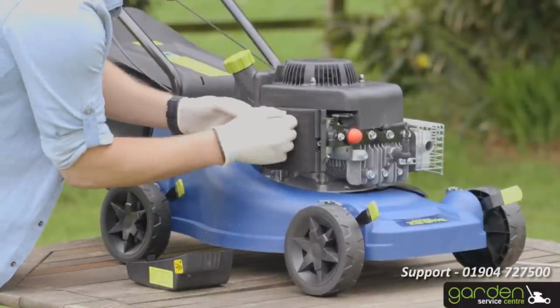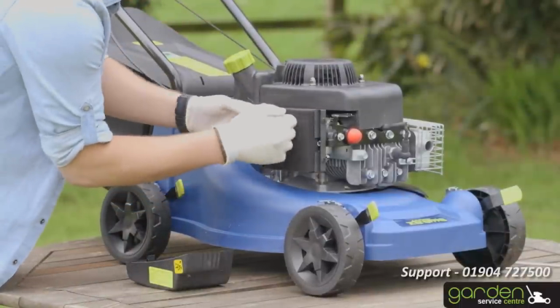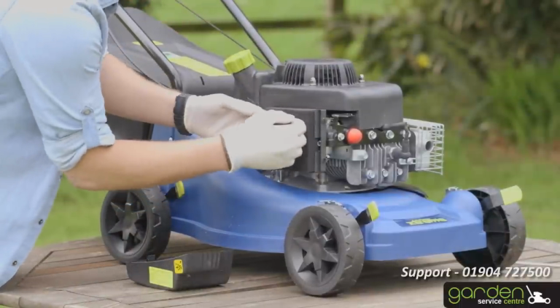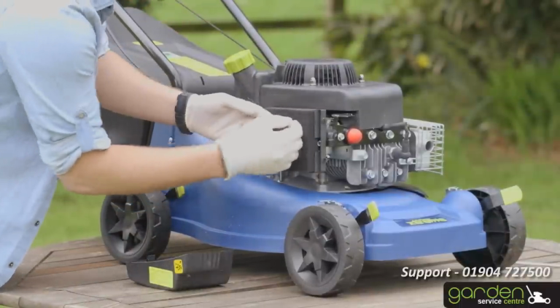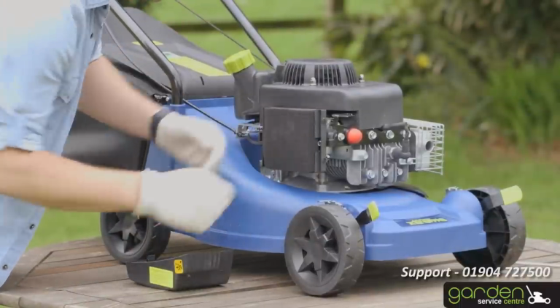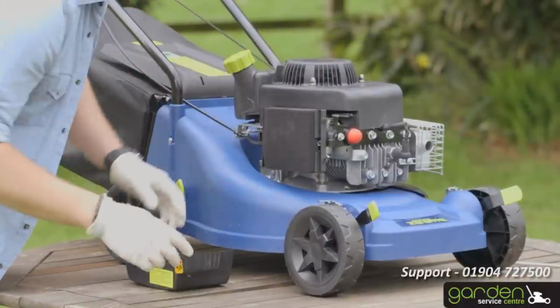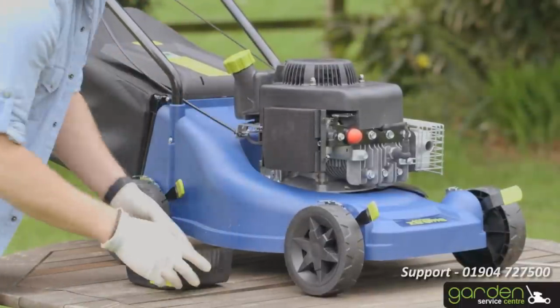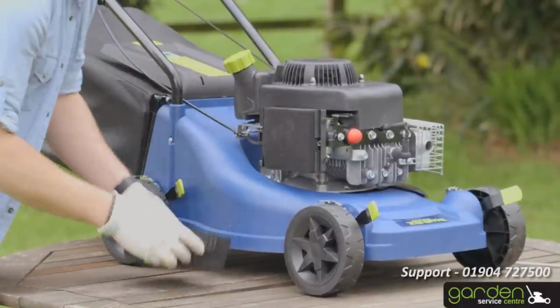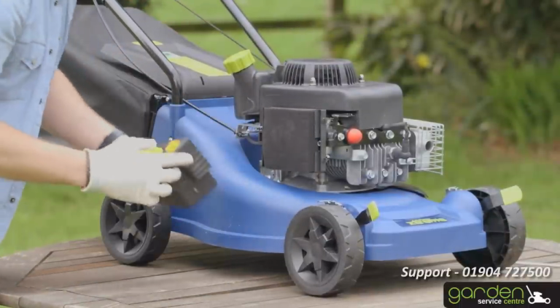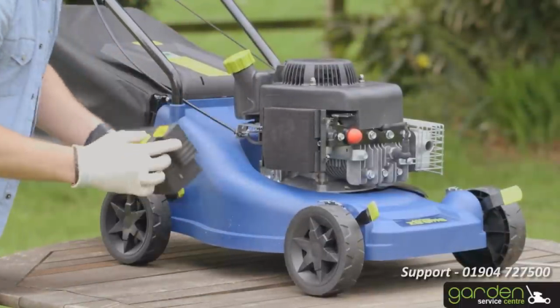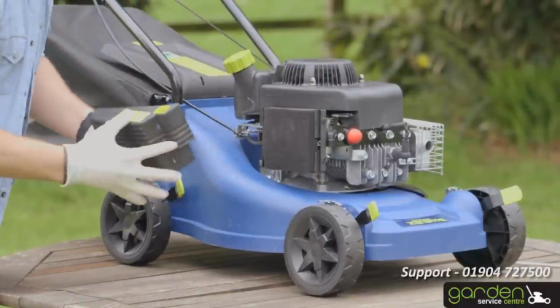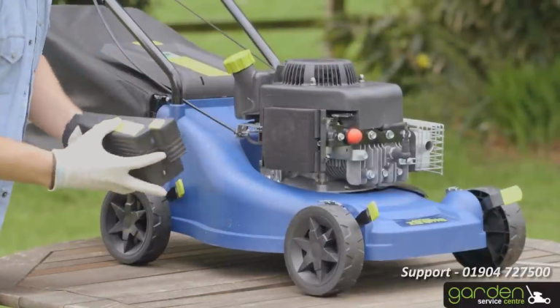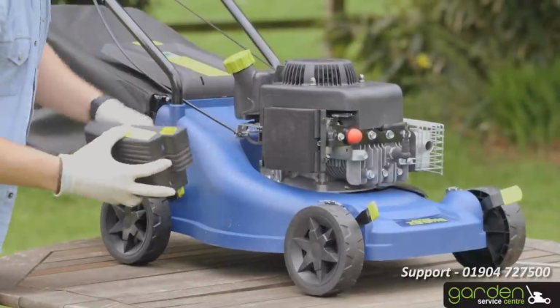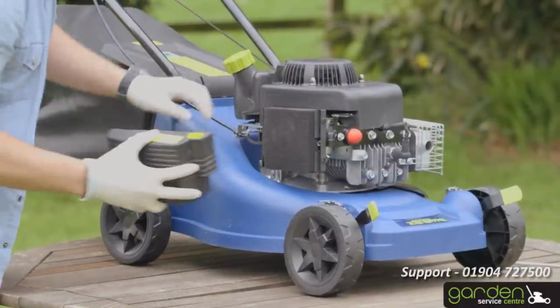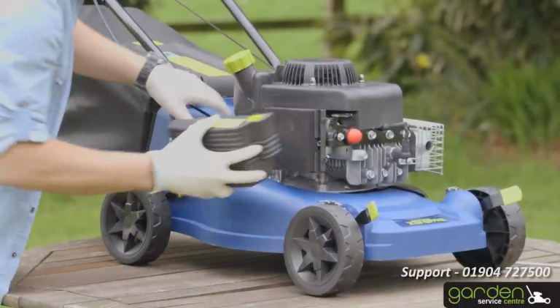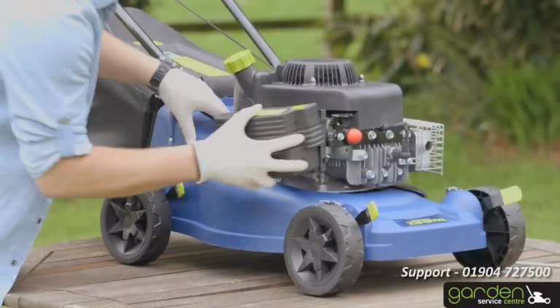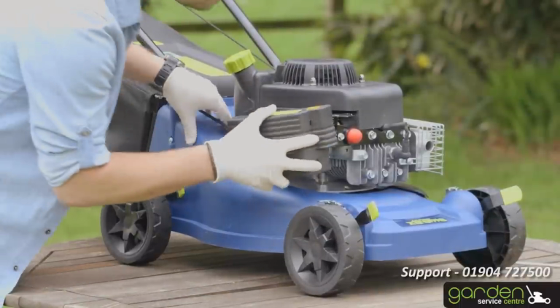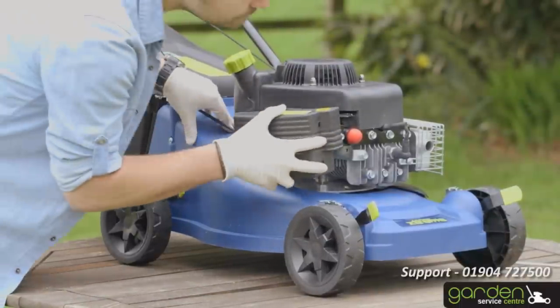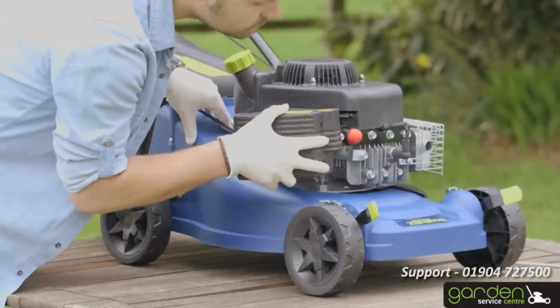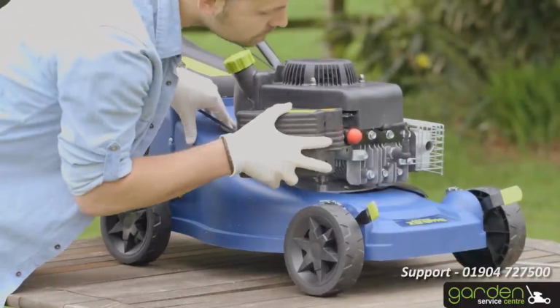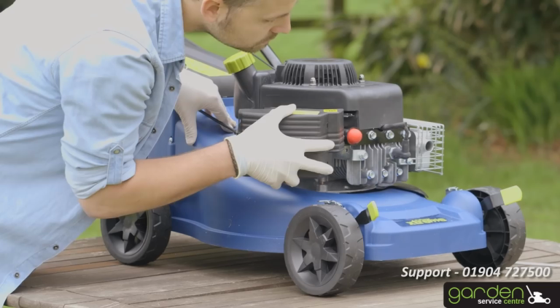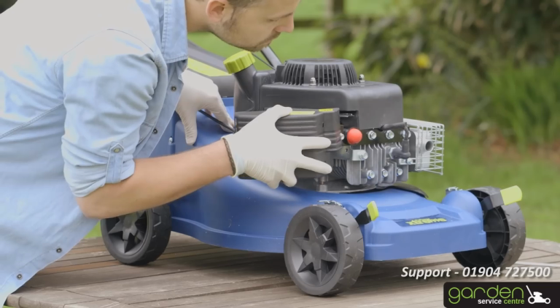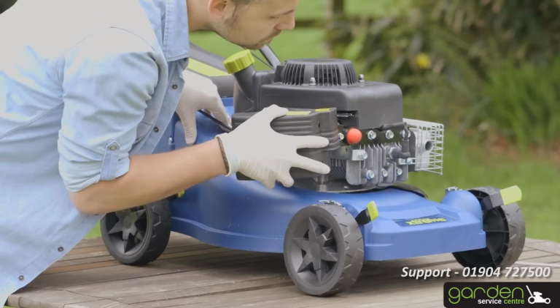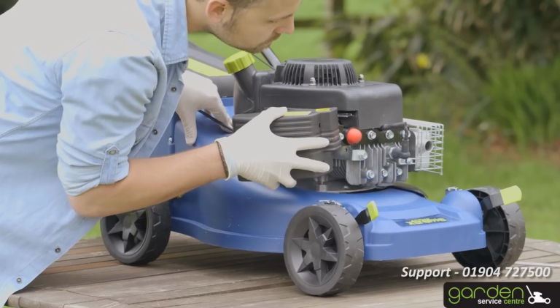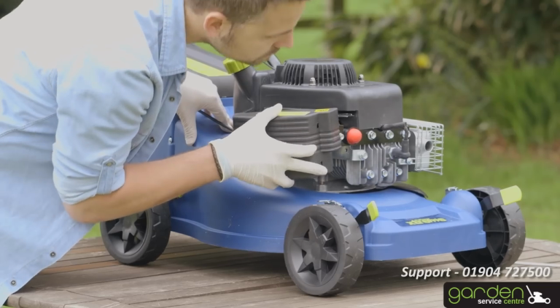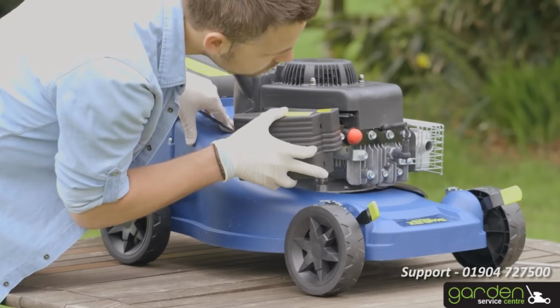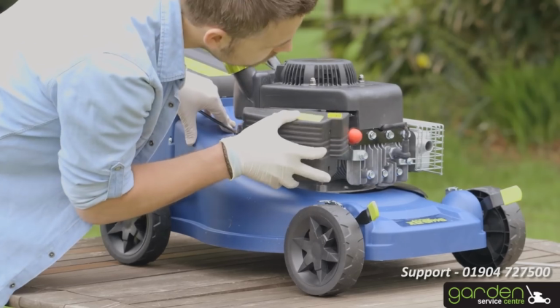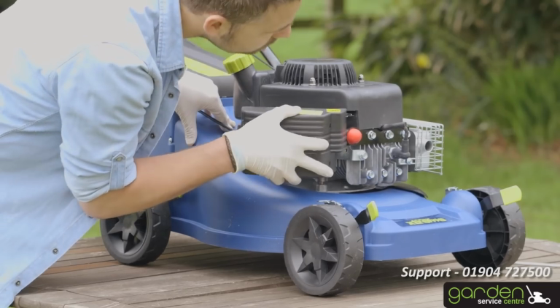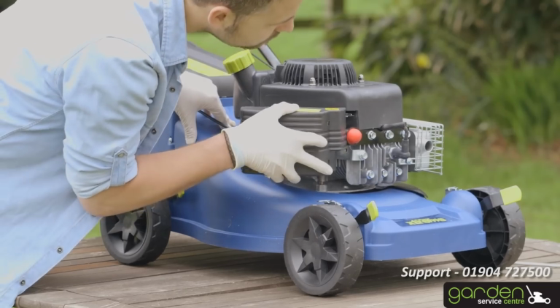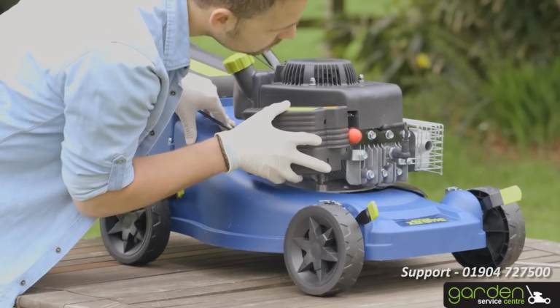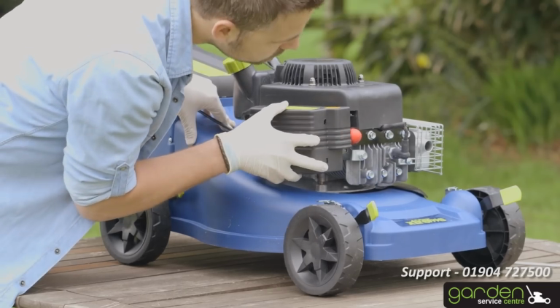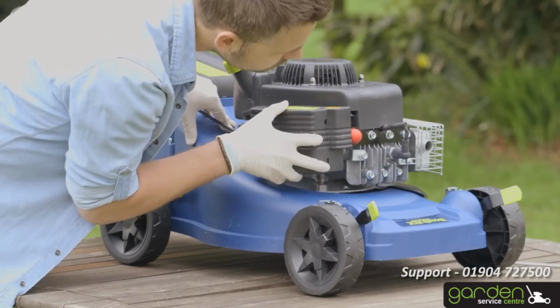To replace your air filter, simply reverse the removal process and secure the cover back in place.